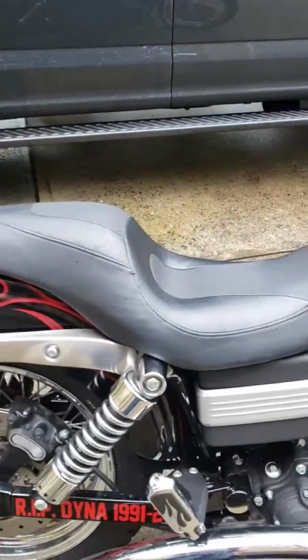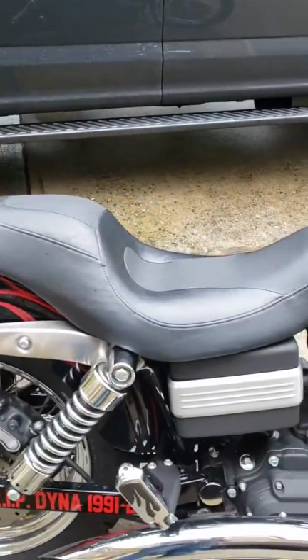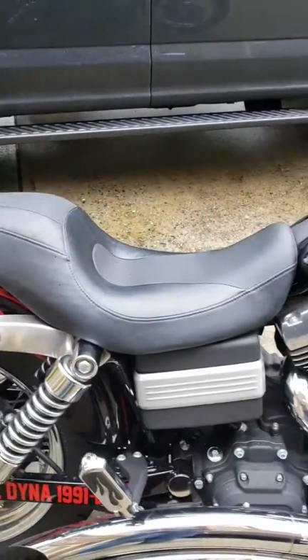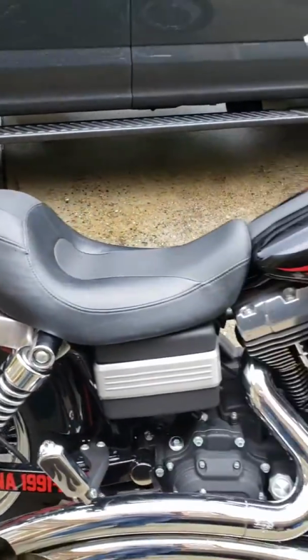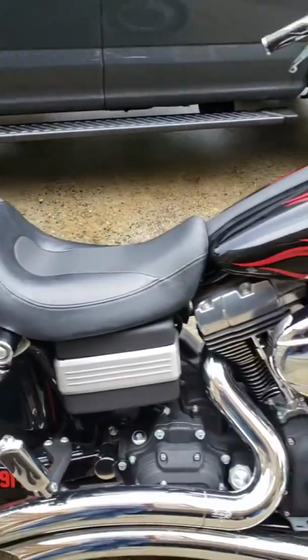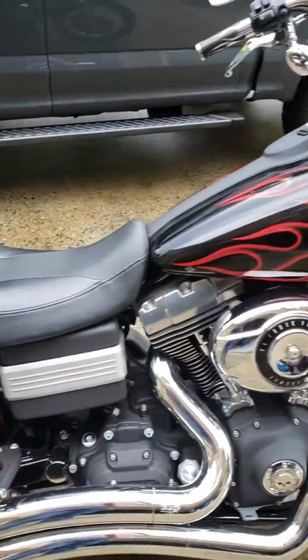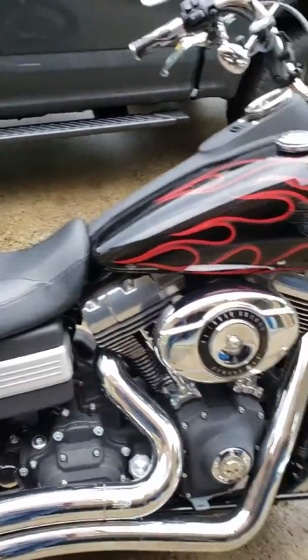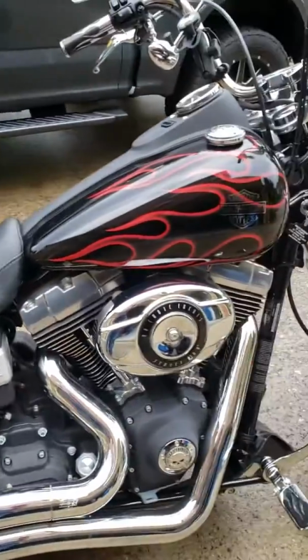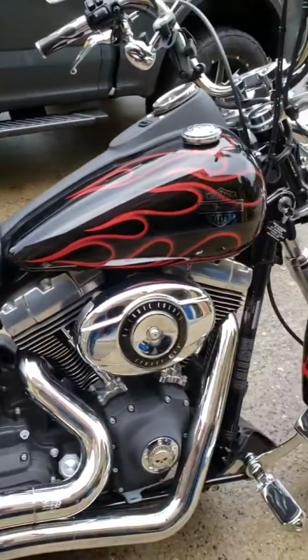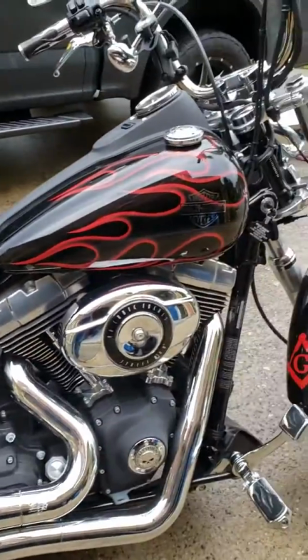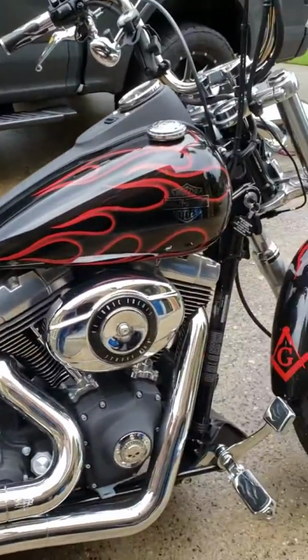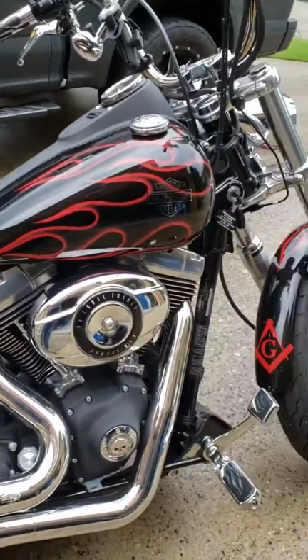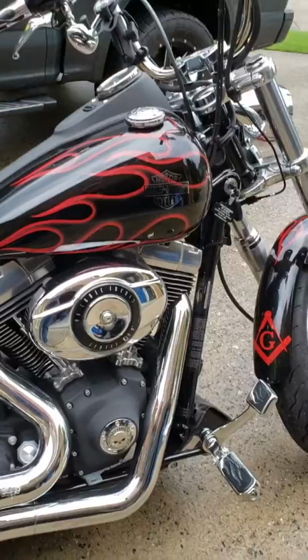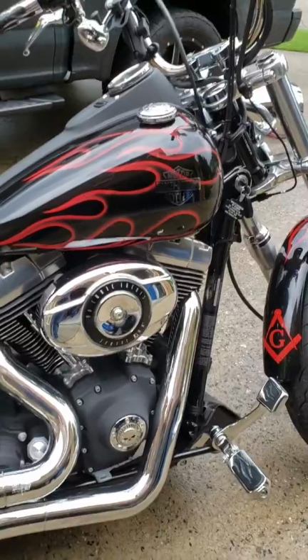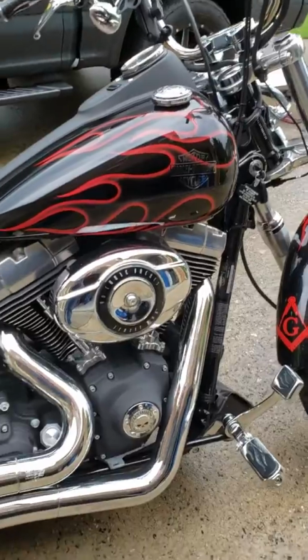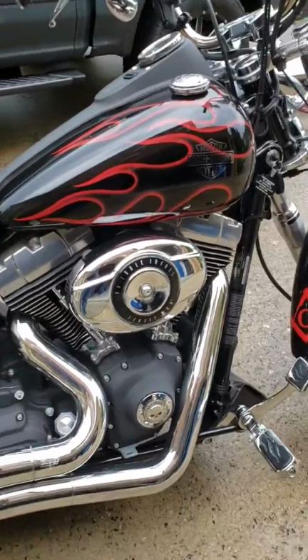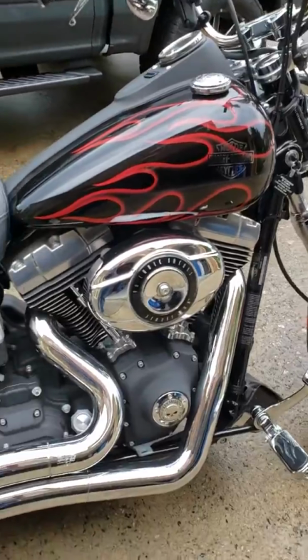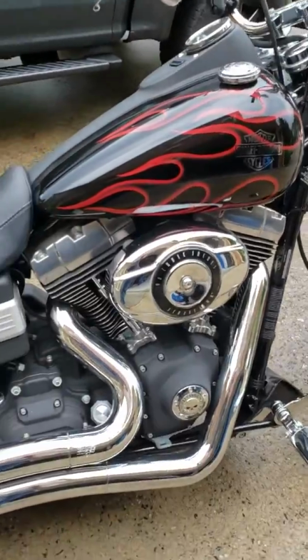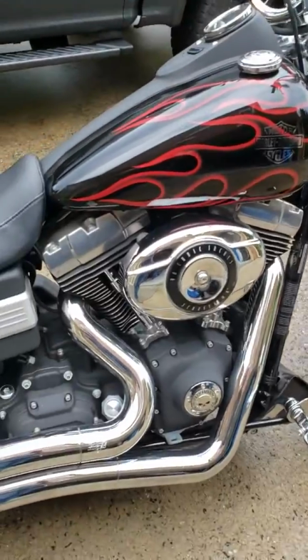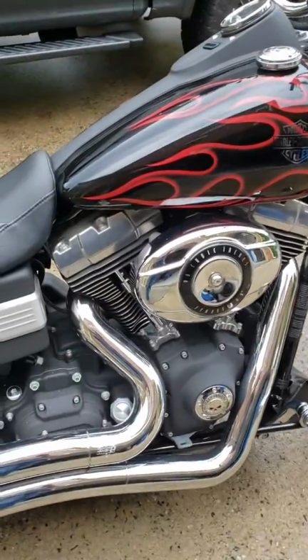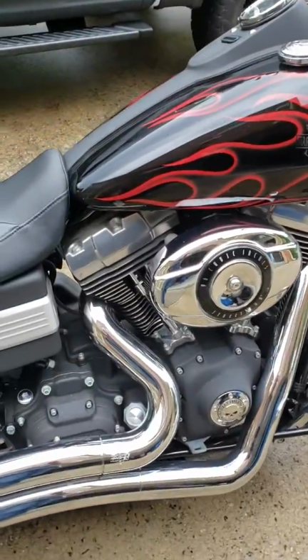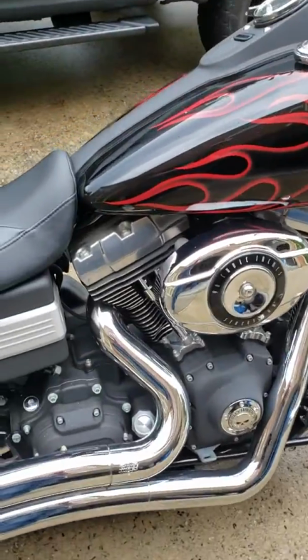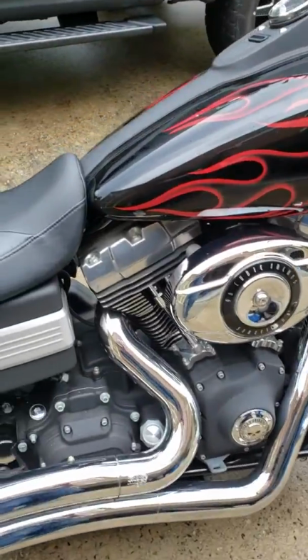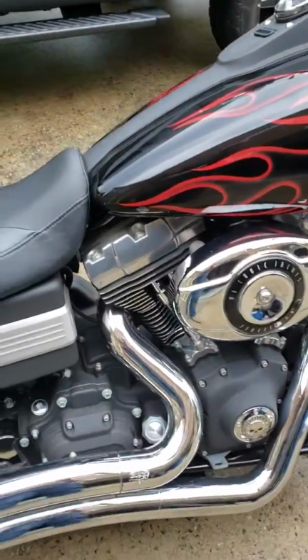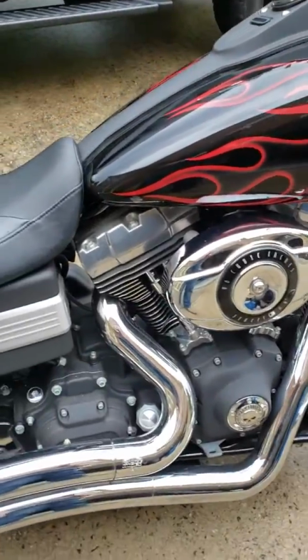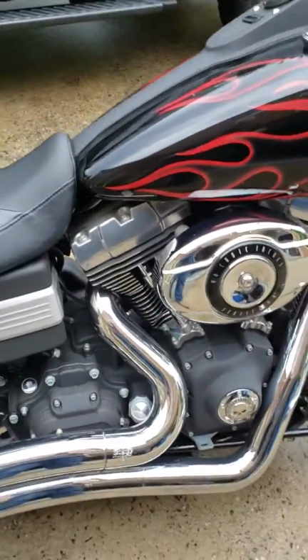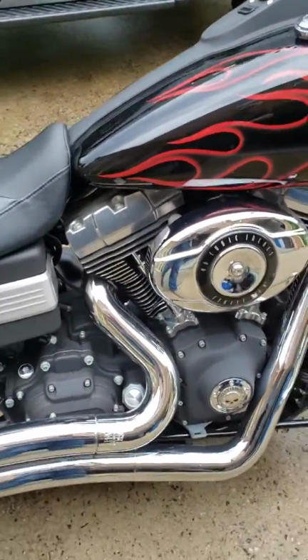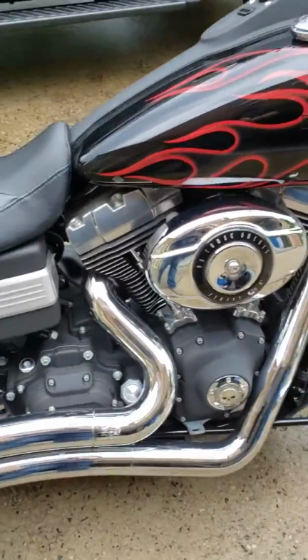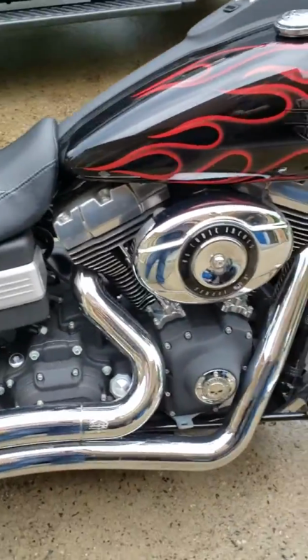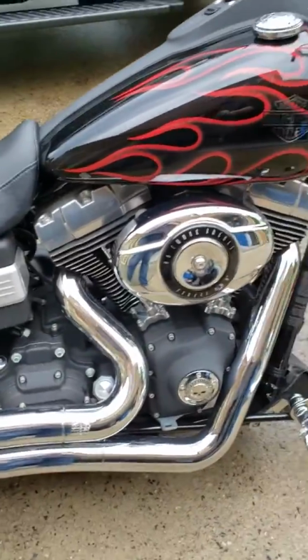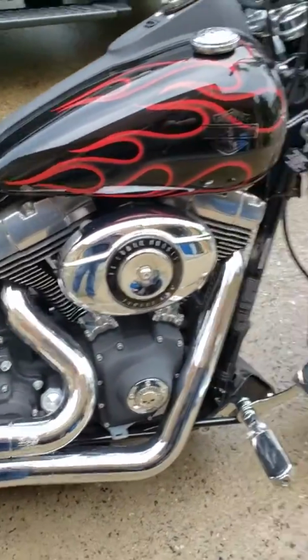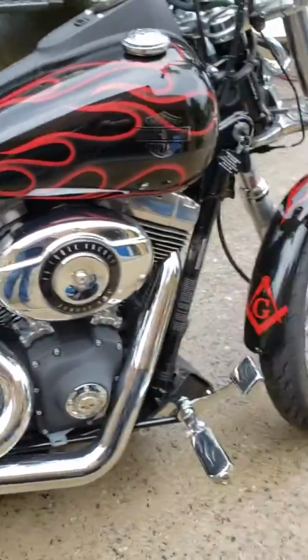Forward controls, Manson-Hinds, big radius exhaust.